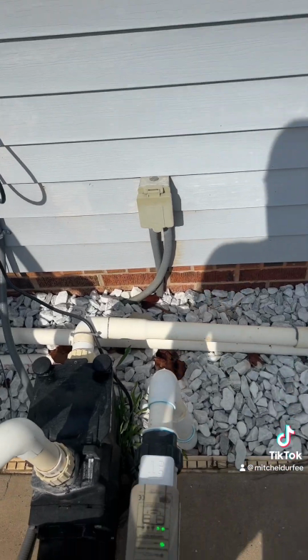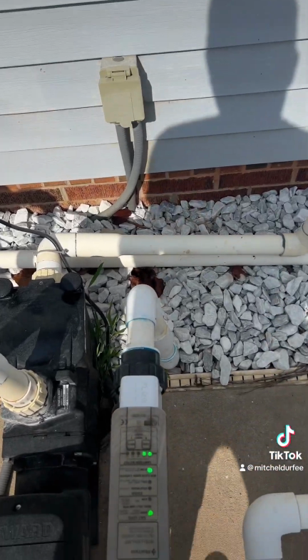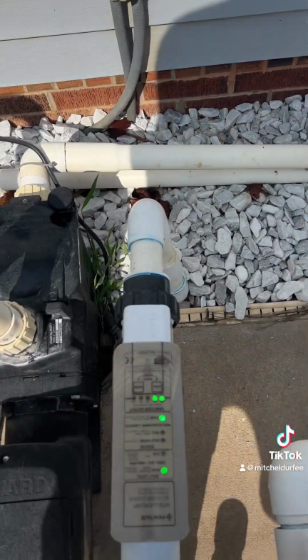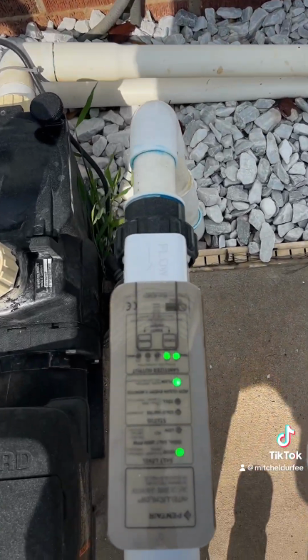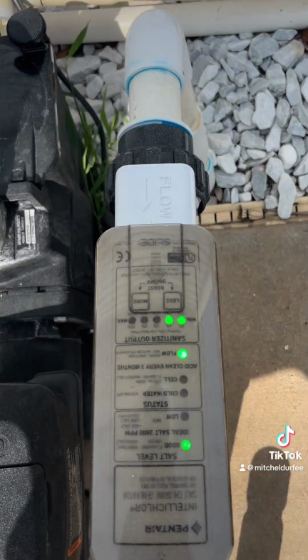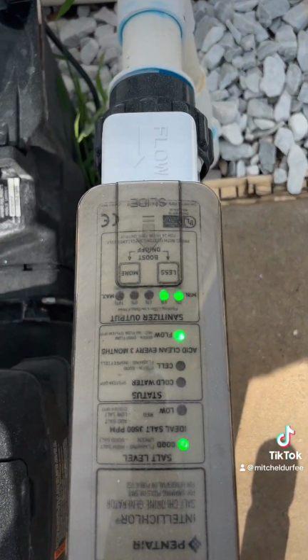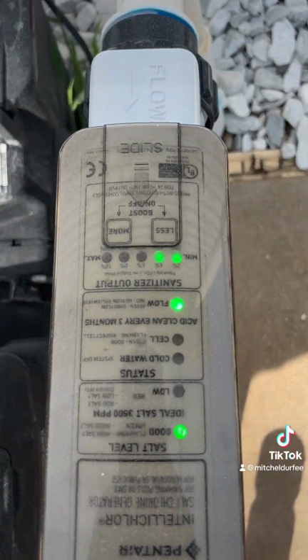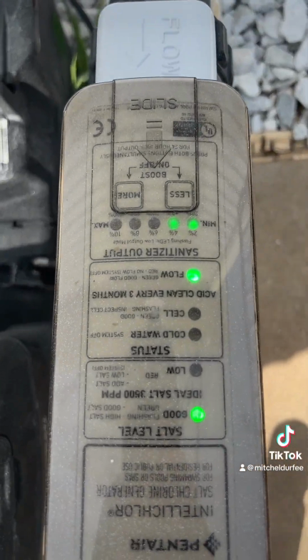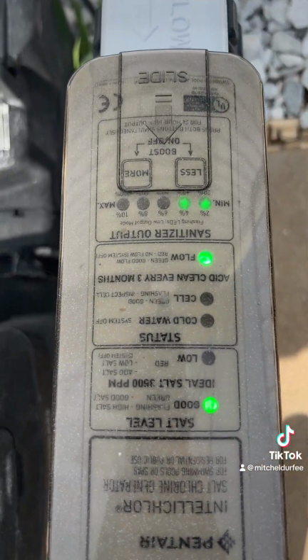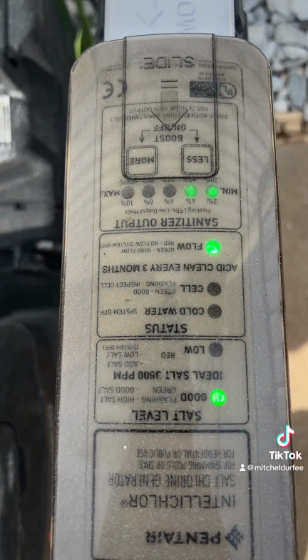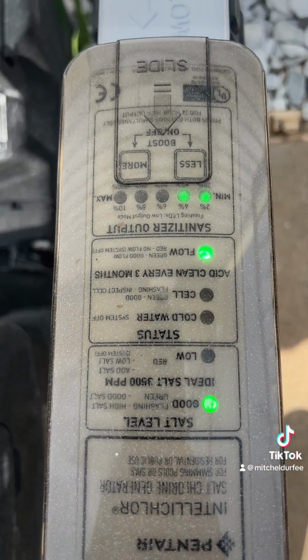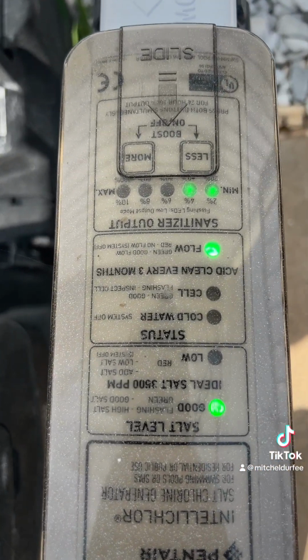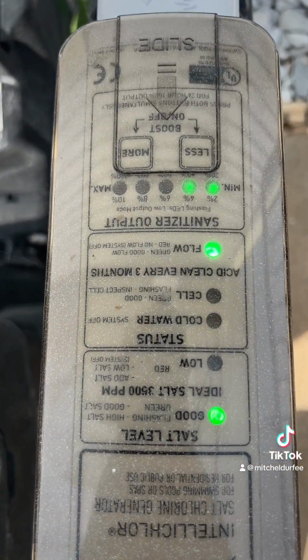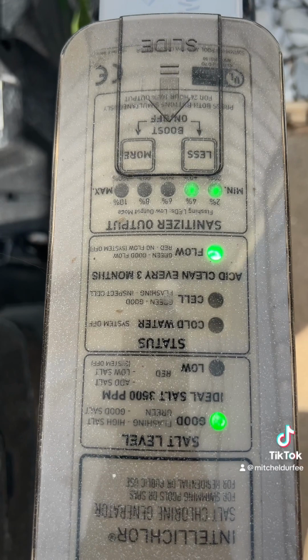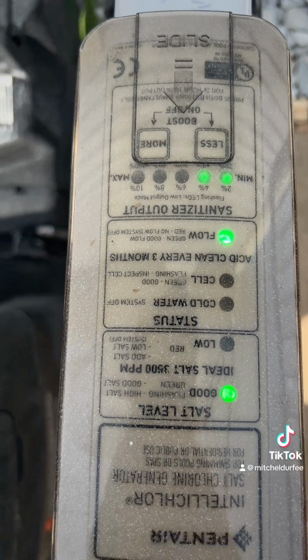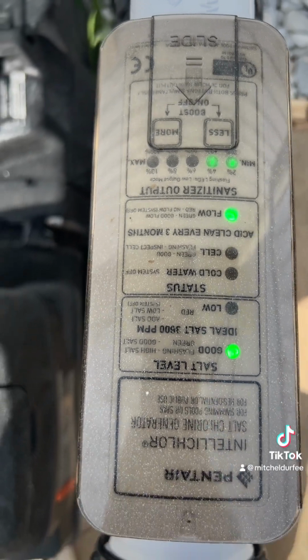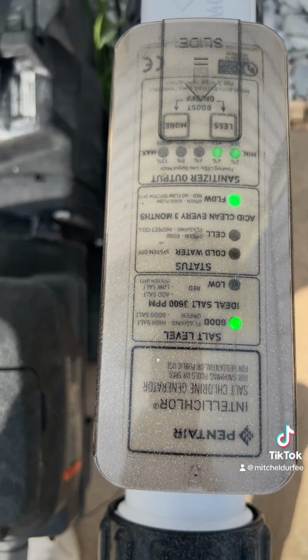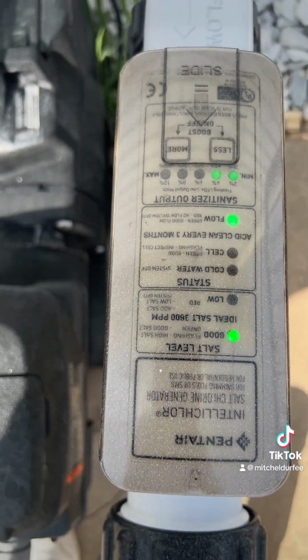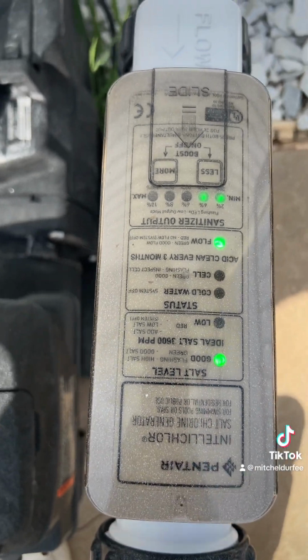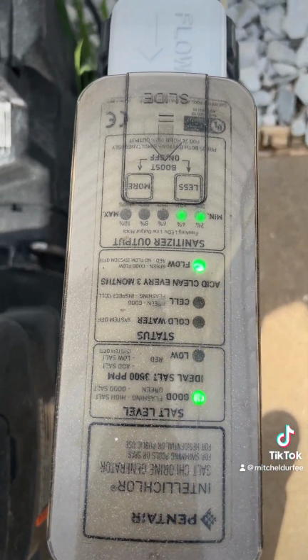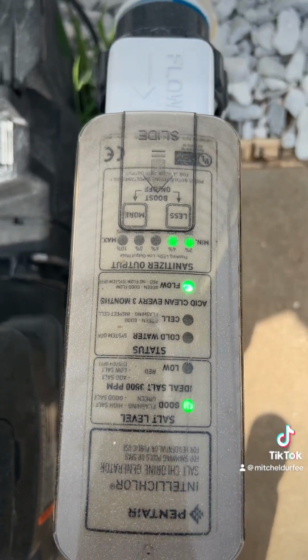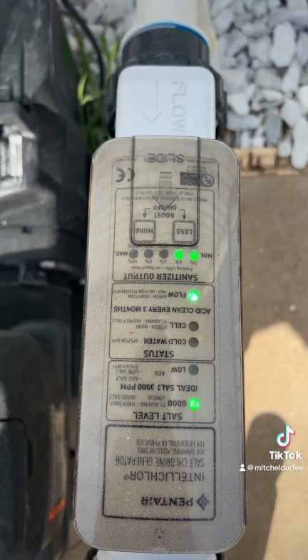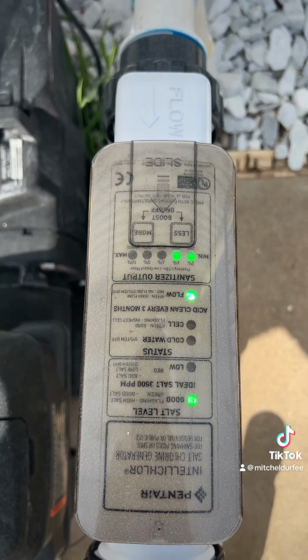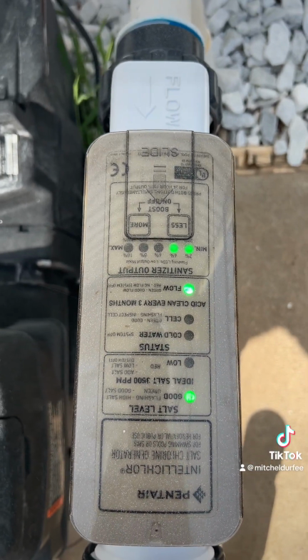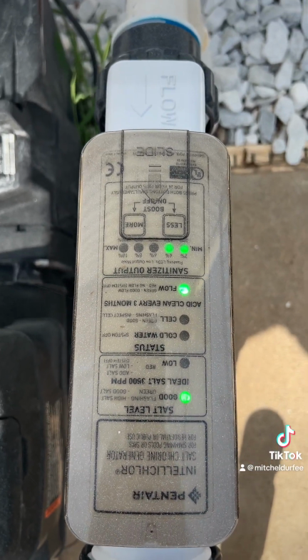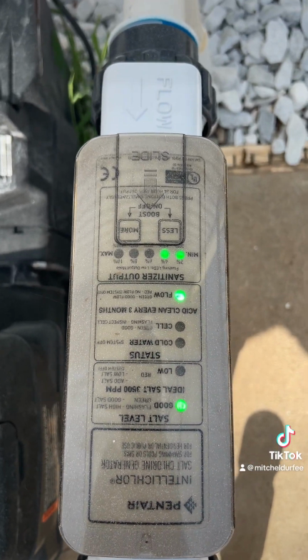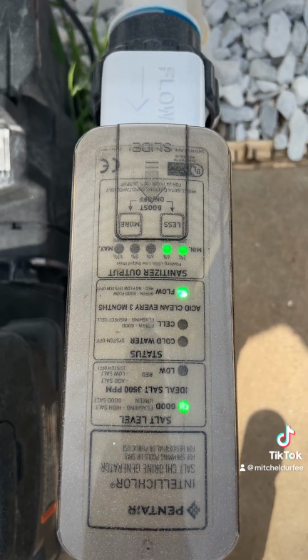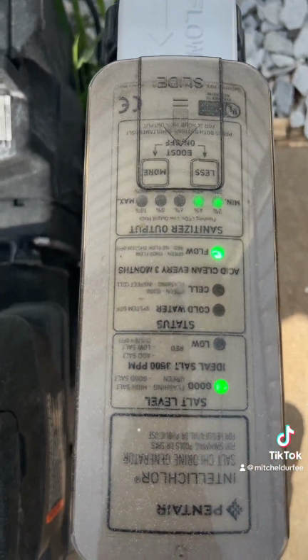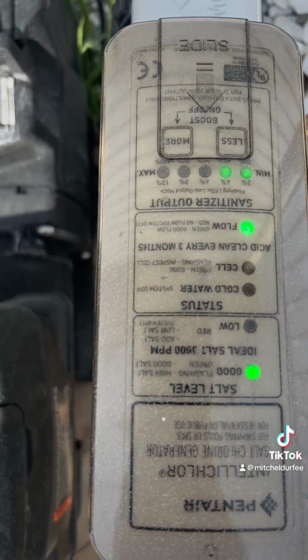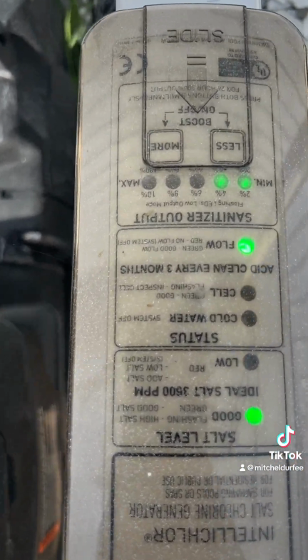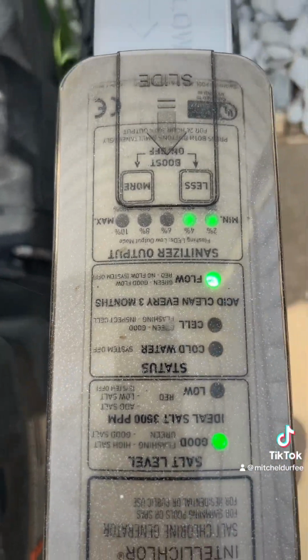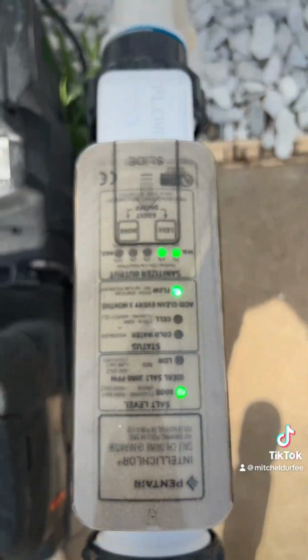The next thing I want to do is make sure that the salt level is correct. This is a salt pool, and it's good.